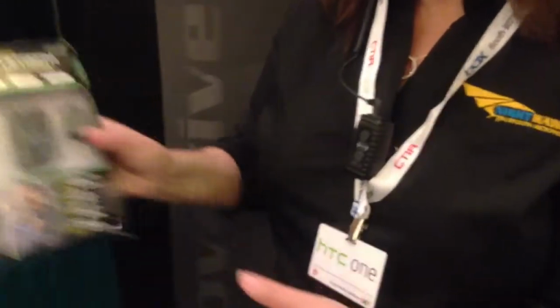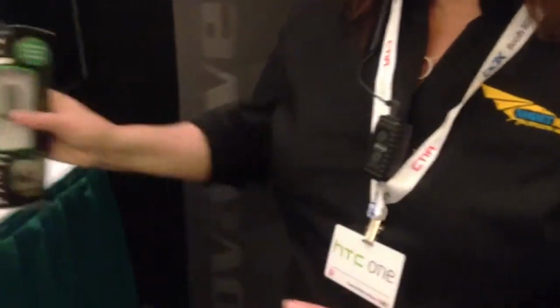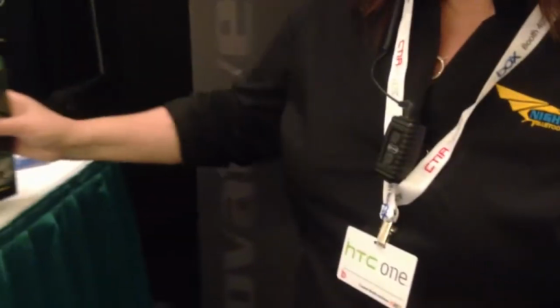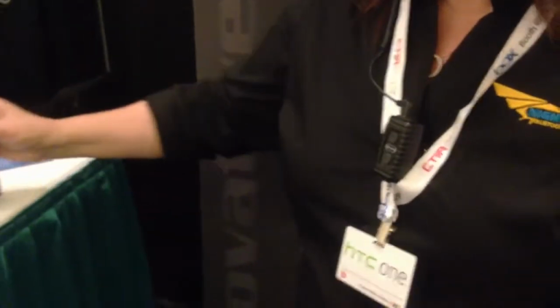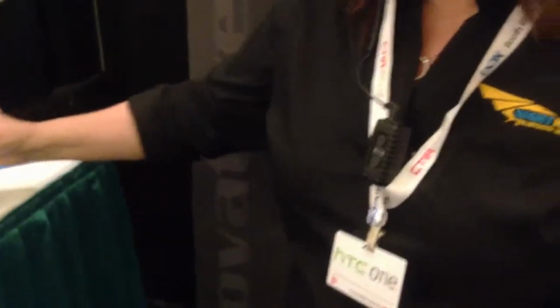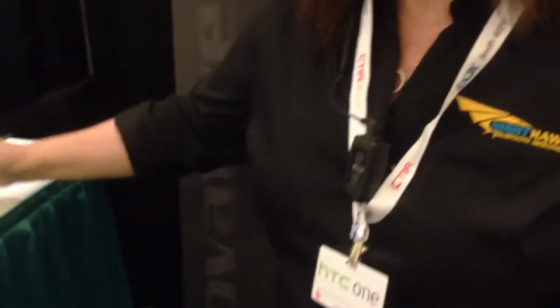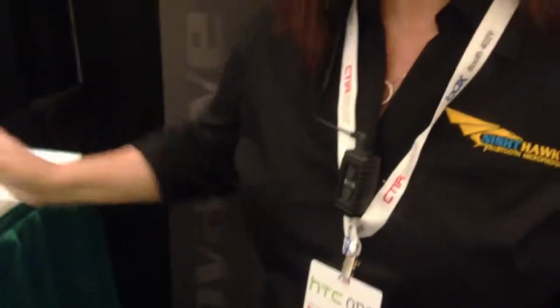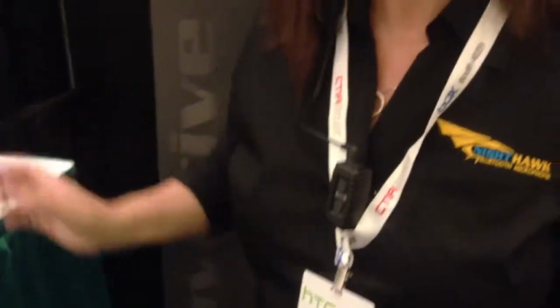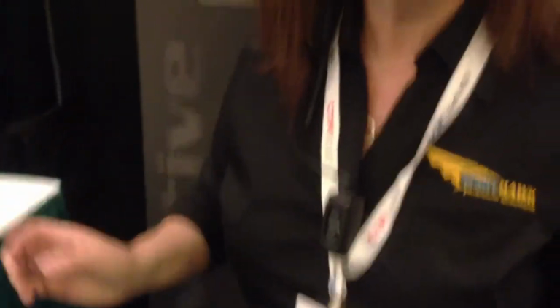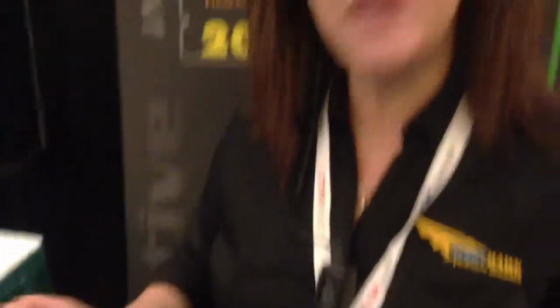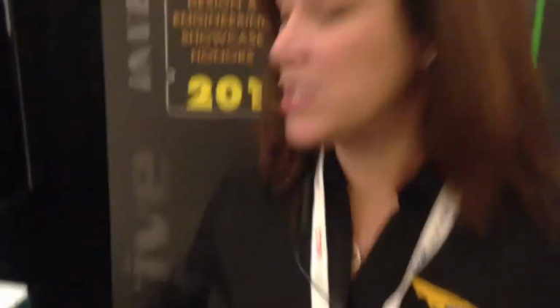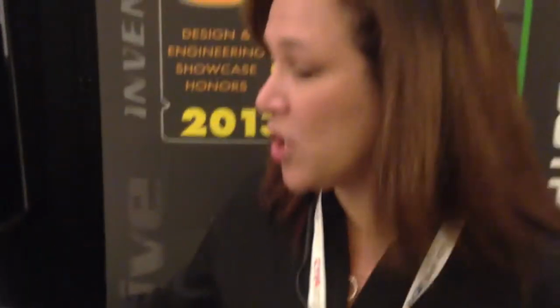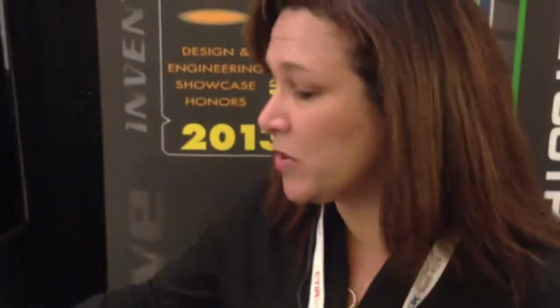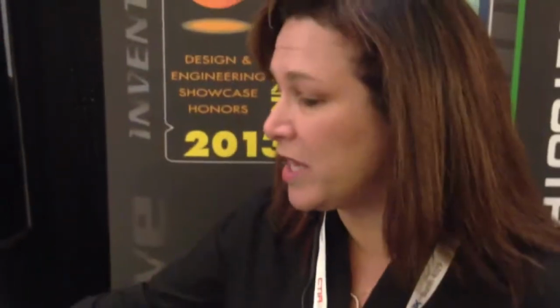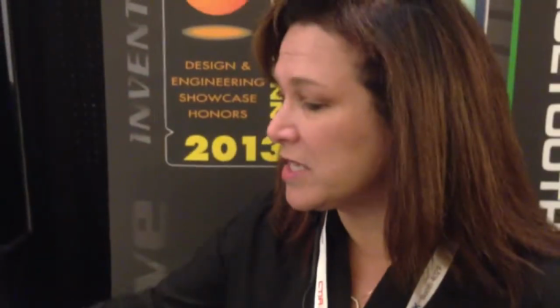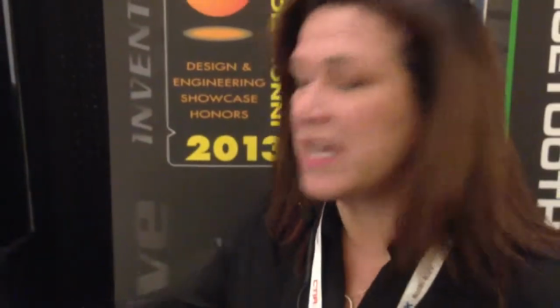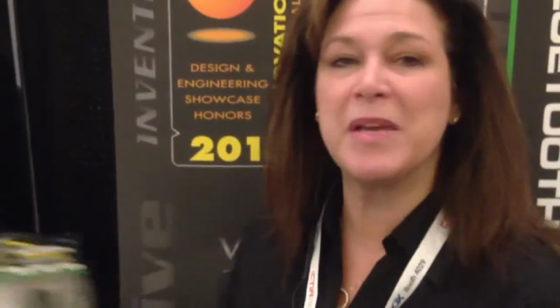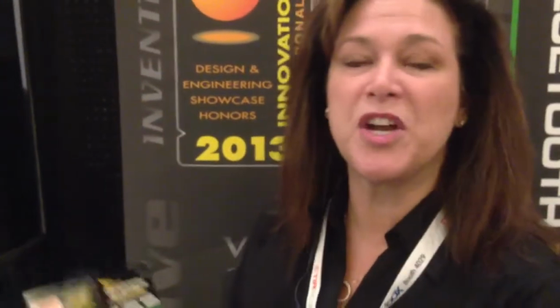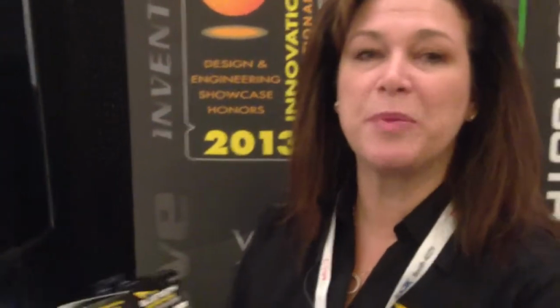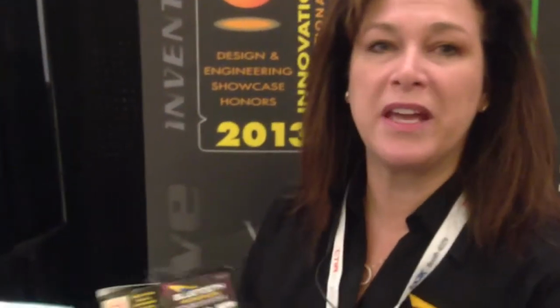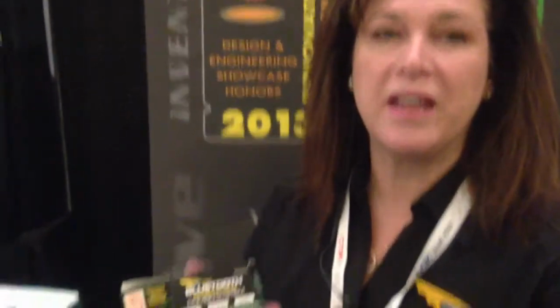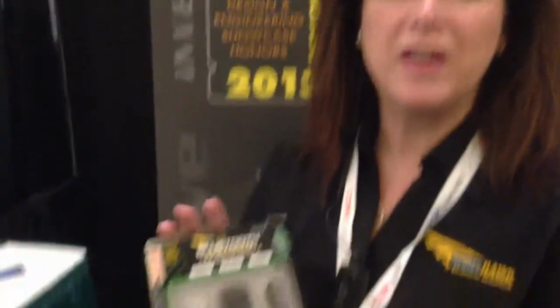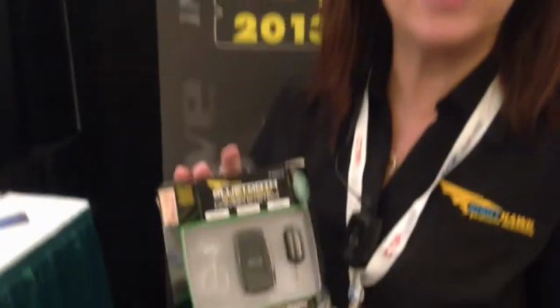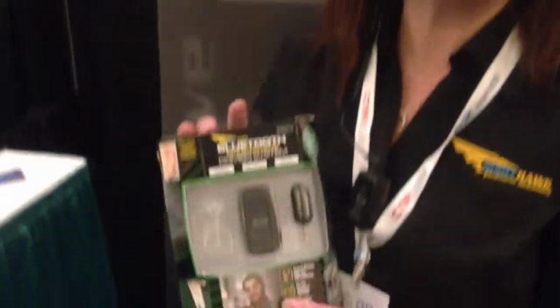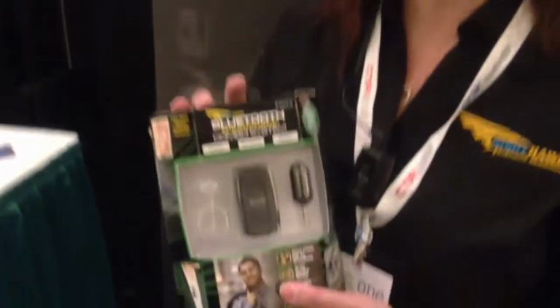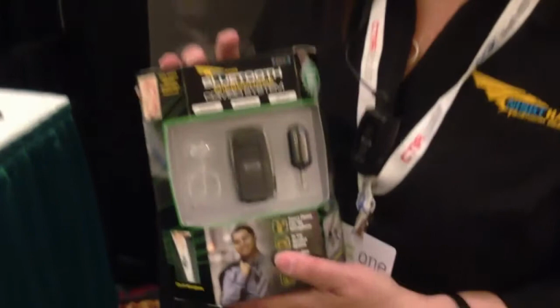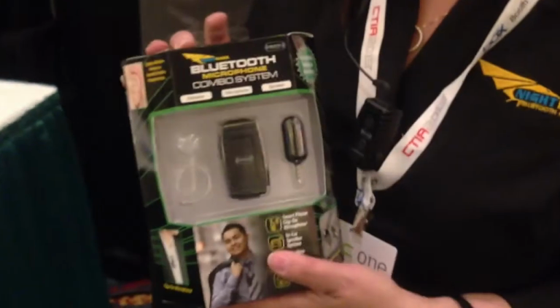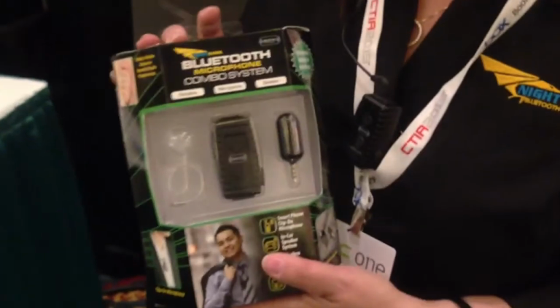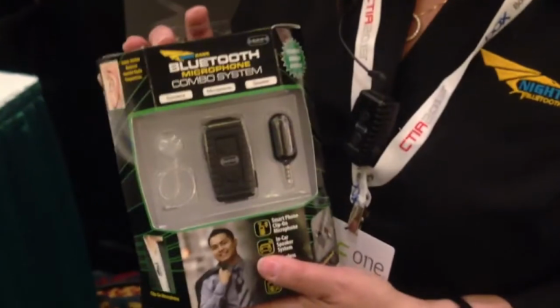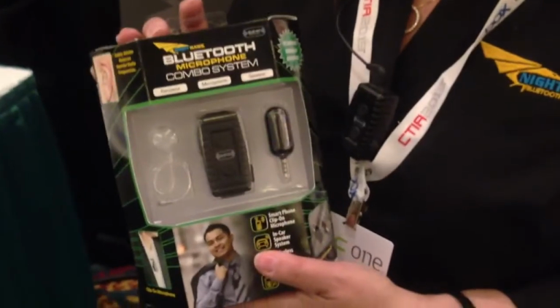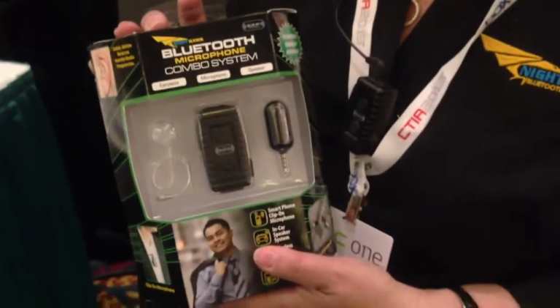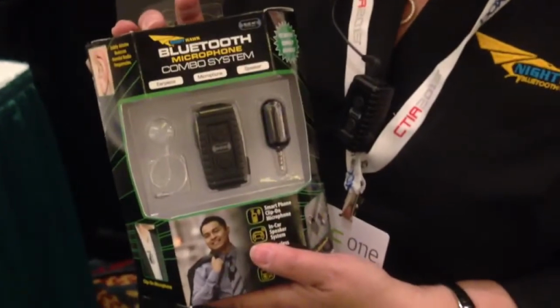How much is this? The MSRP in the United States is $130.